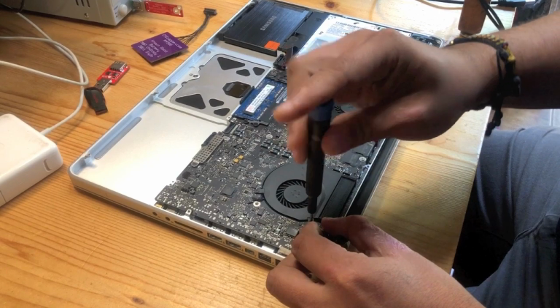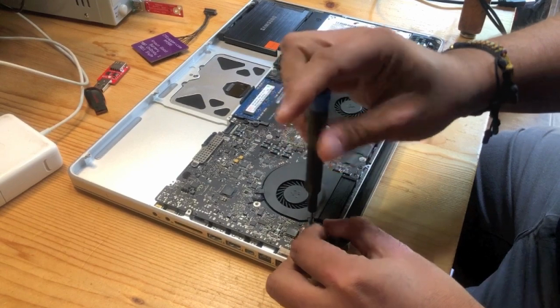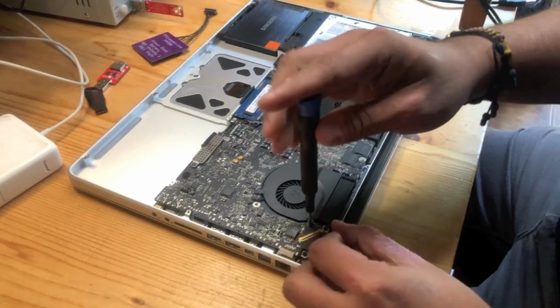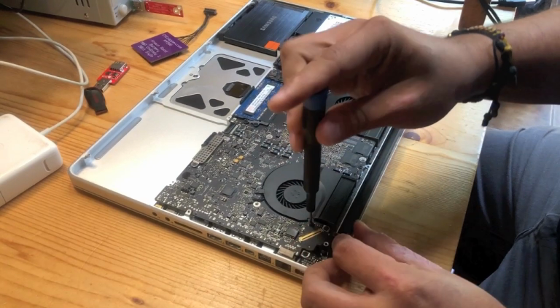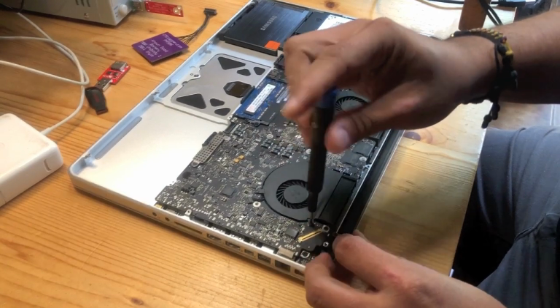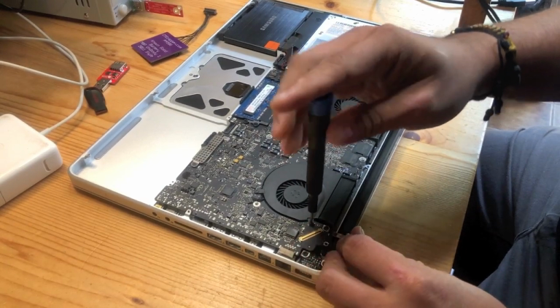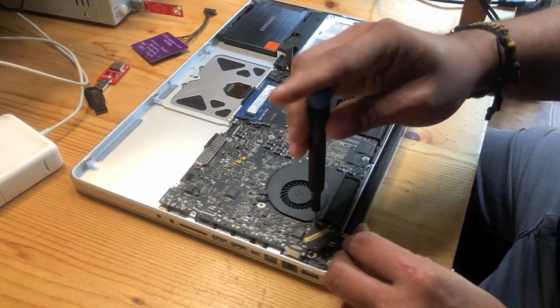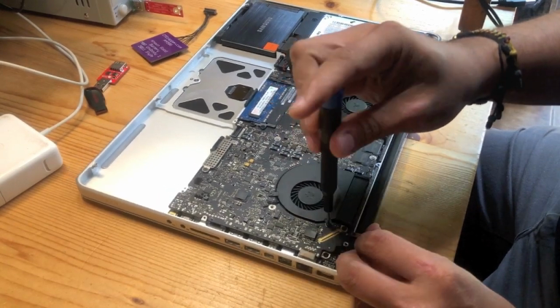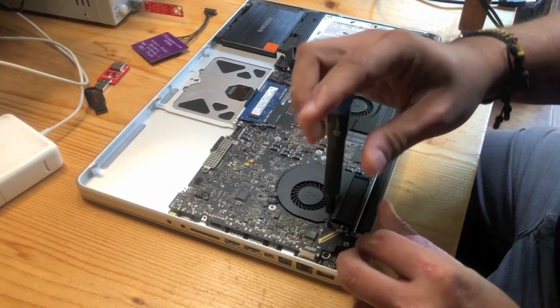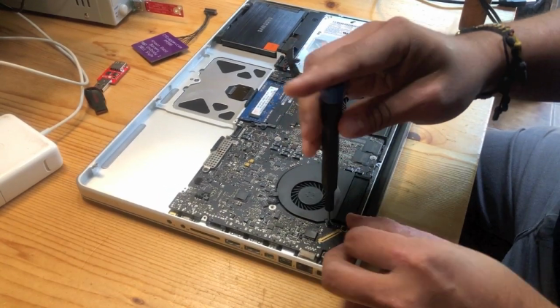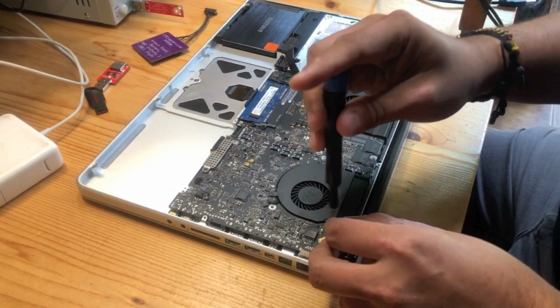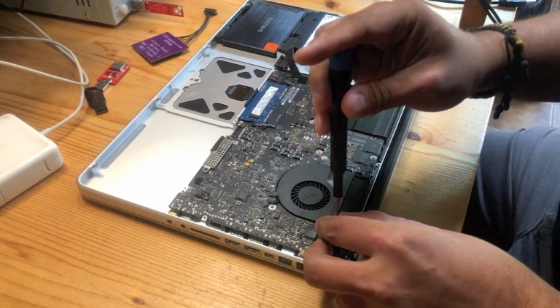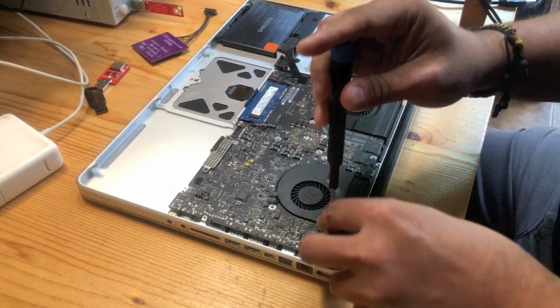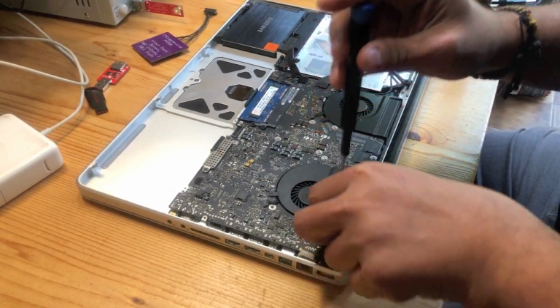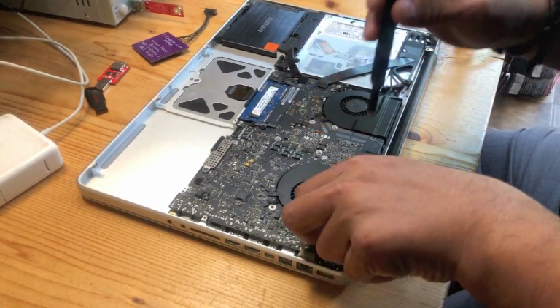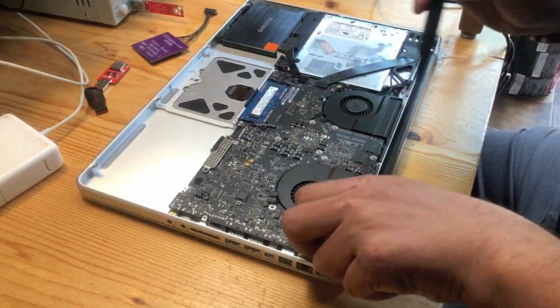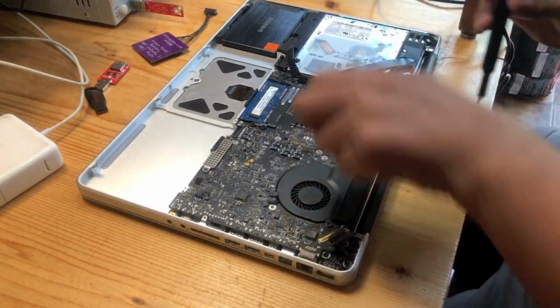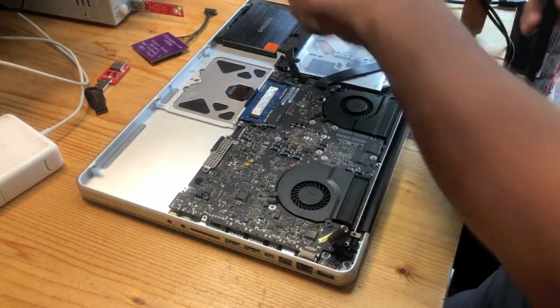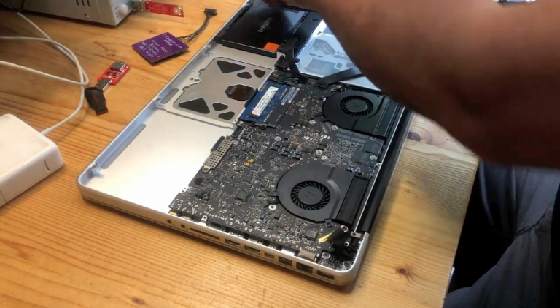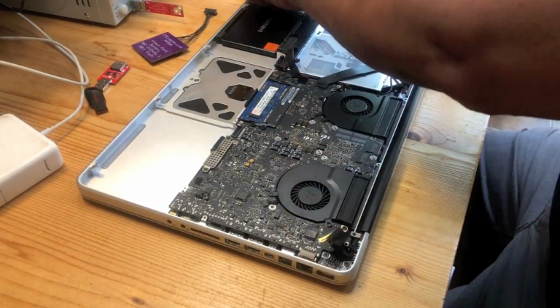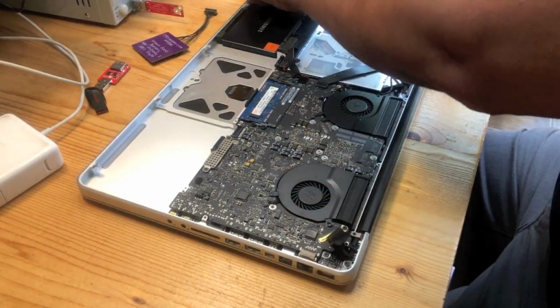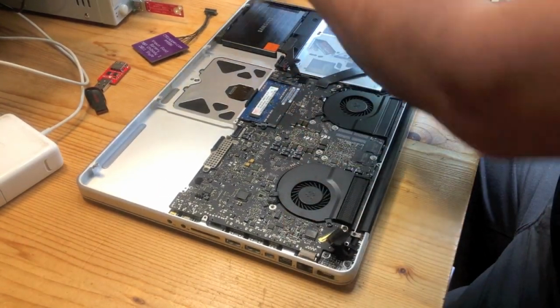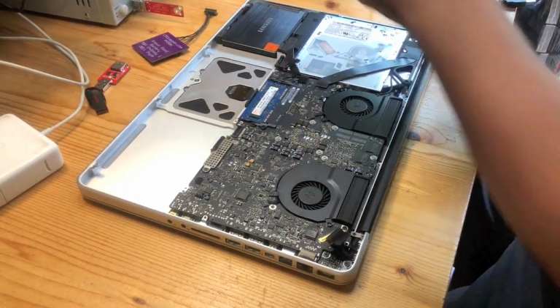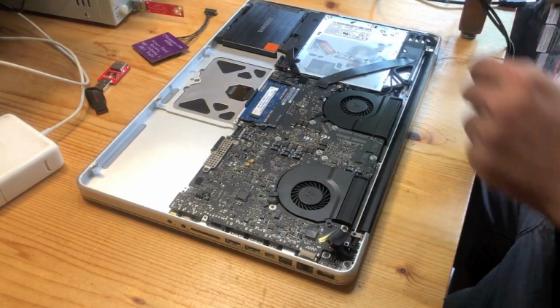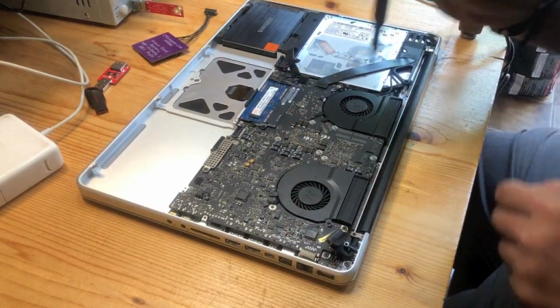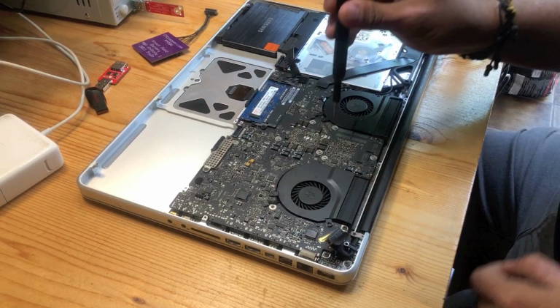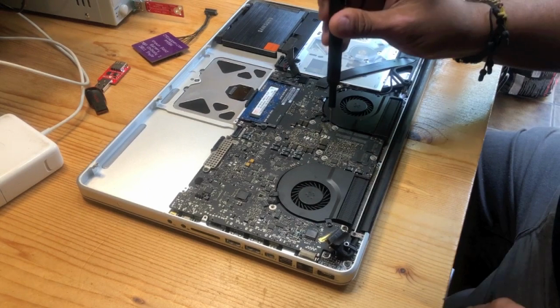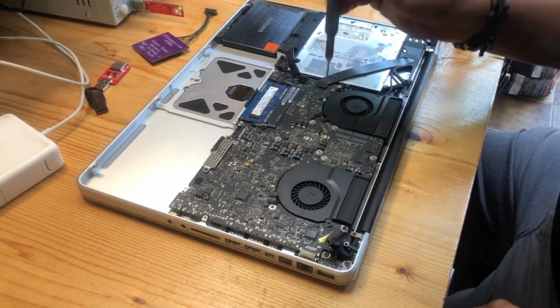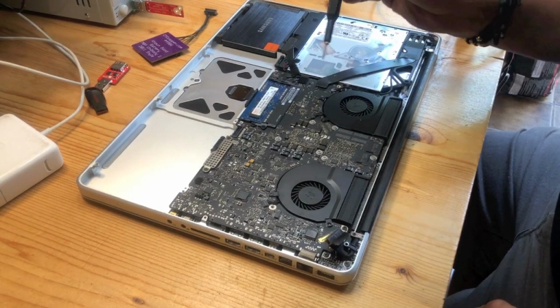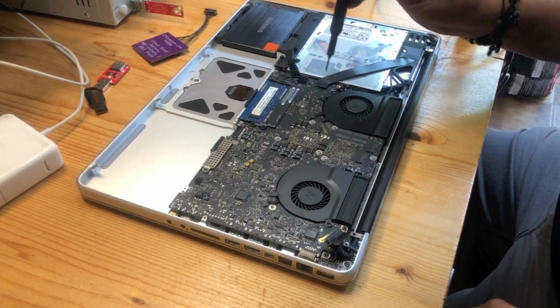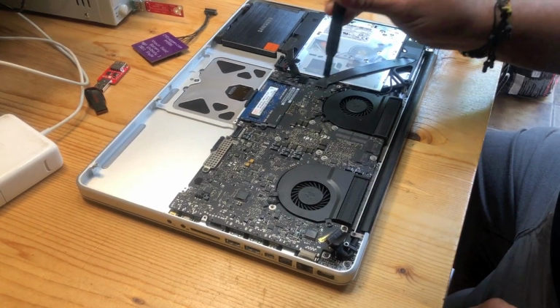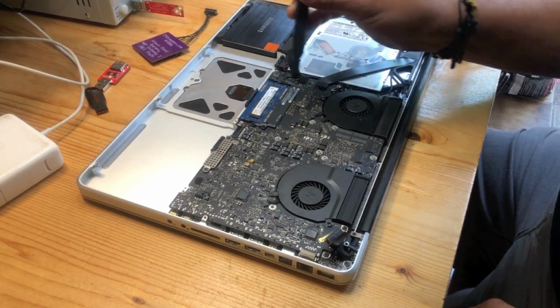To mount the Terezias you obviously have to take the motherboard out, because the Terezias mounts on the other side.